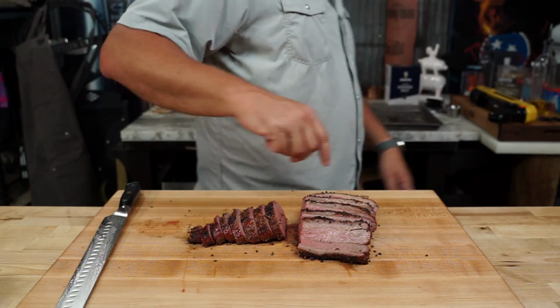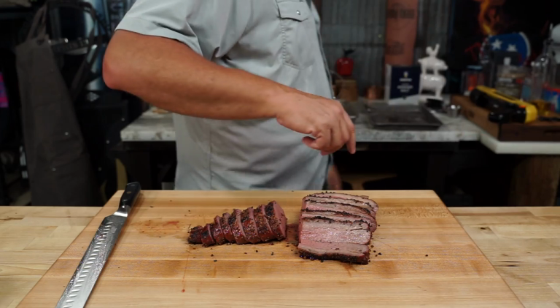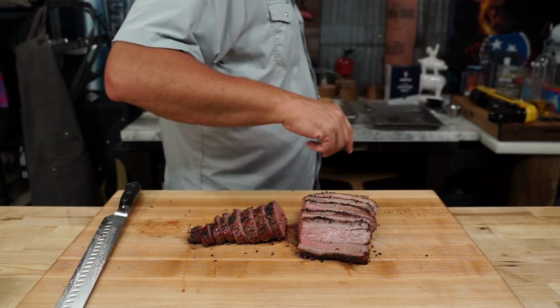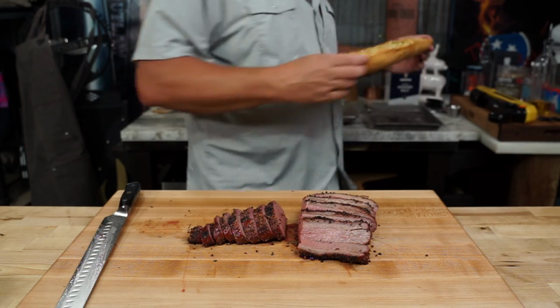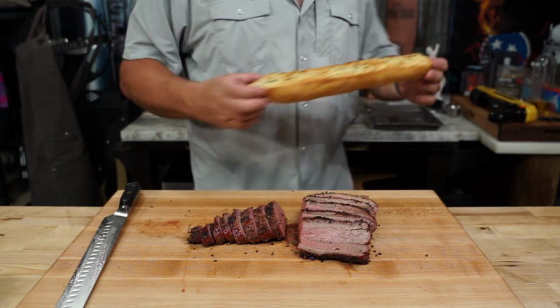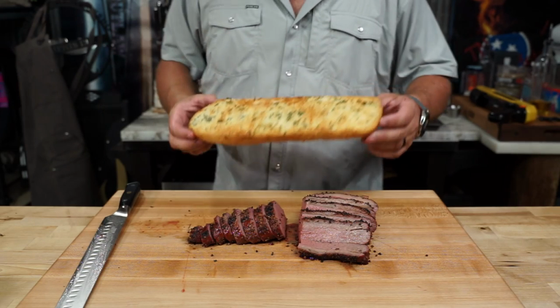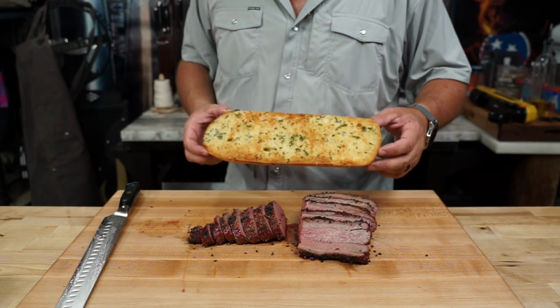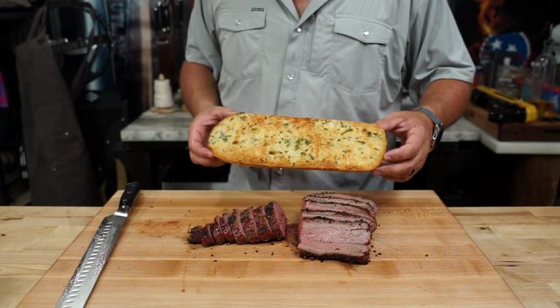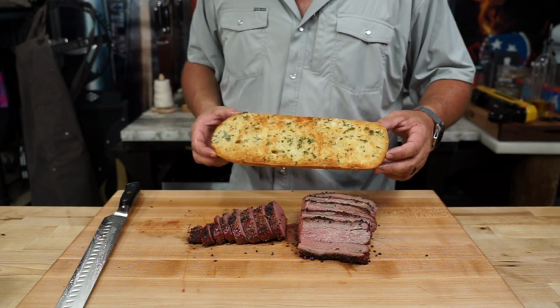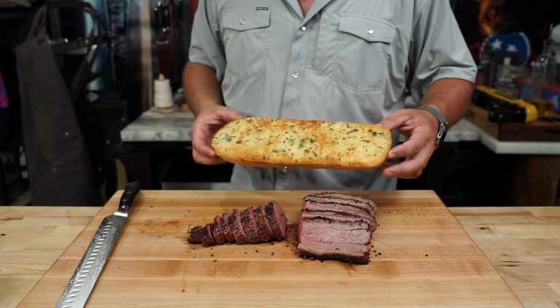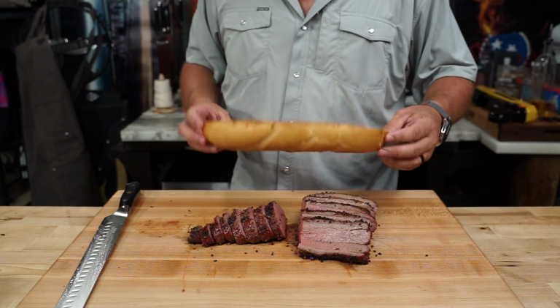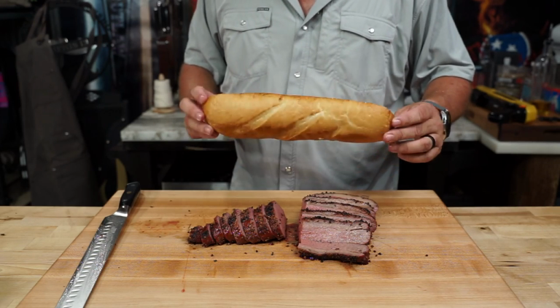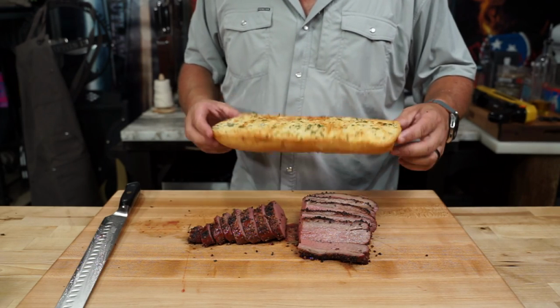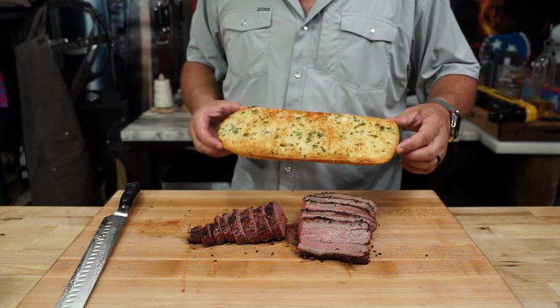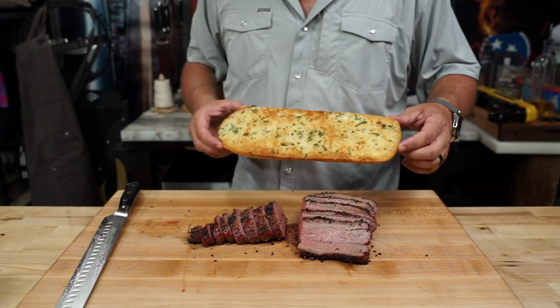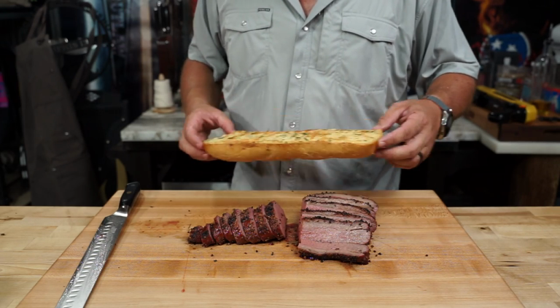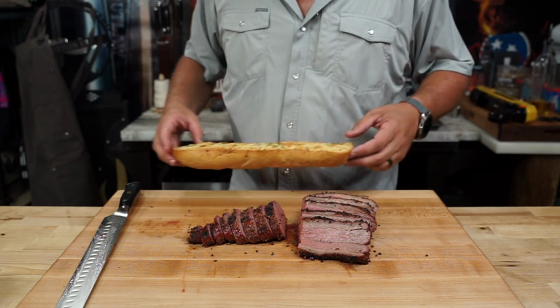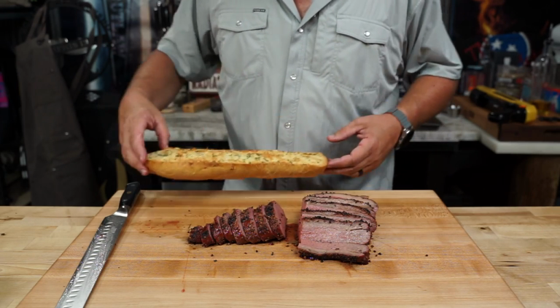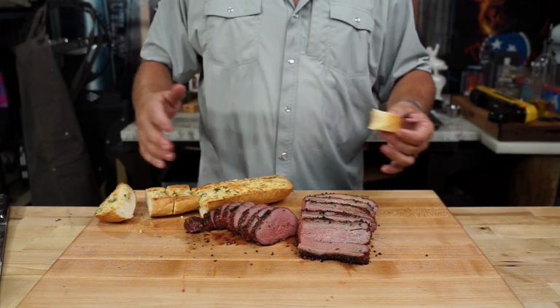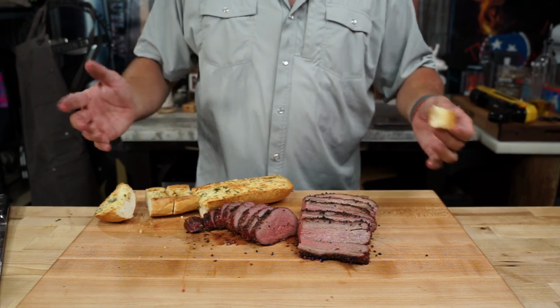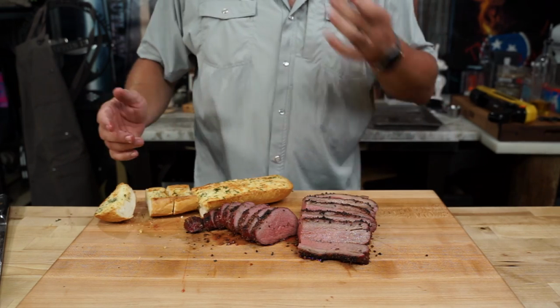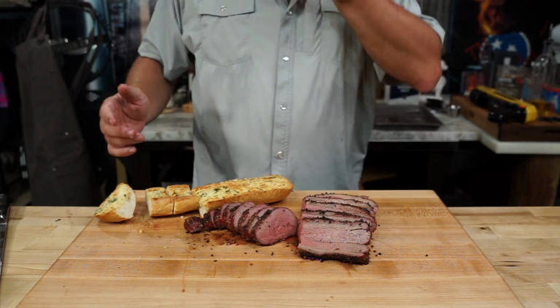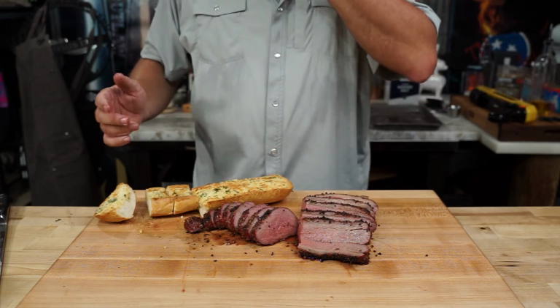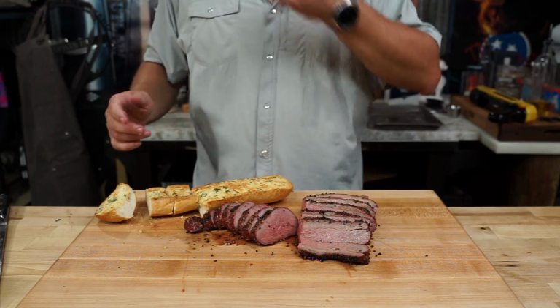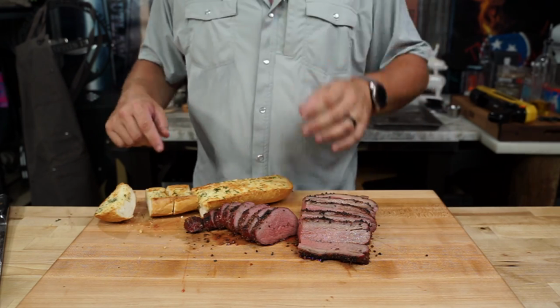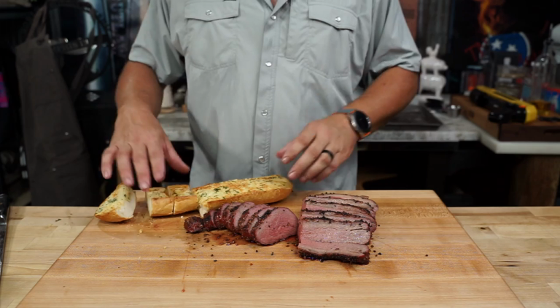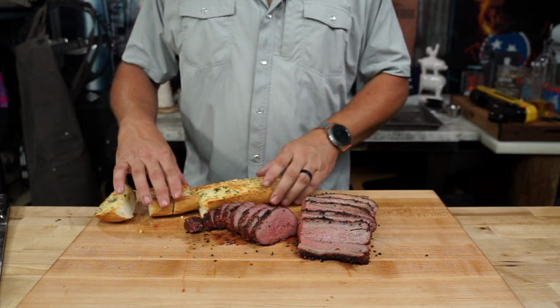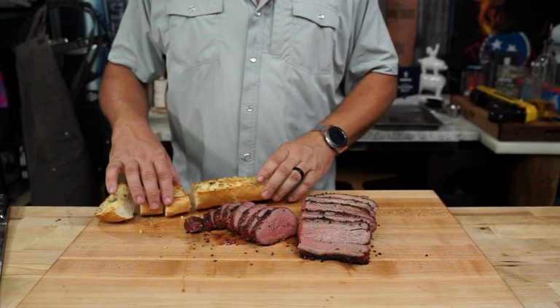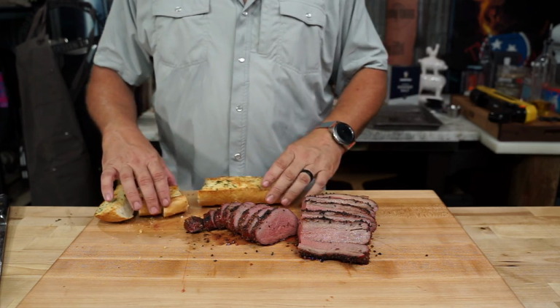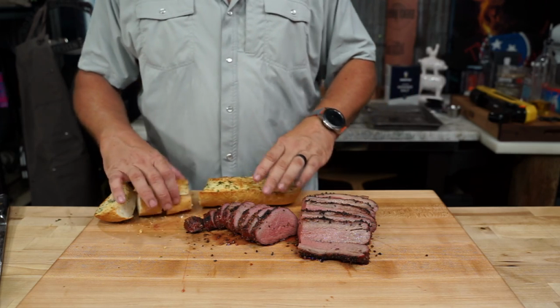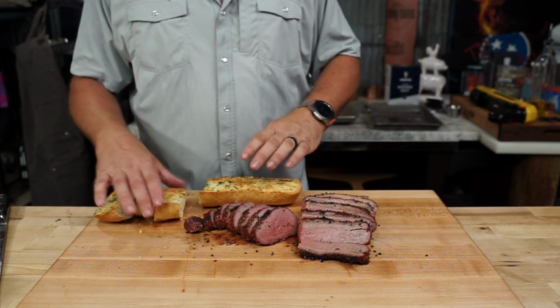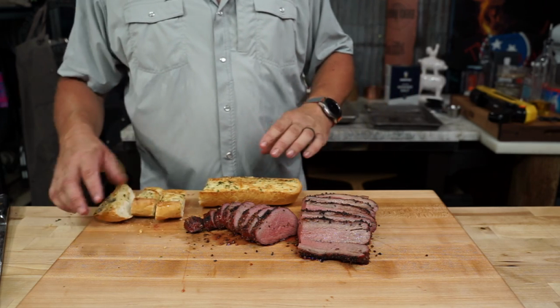Oh crap, I forgot about the bread! This is what your bread looks like. And this is what a good tri-tip looks like.